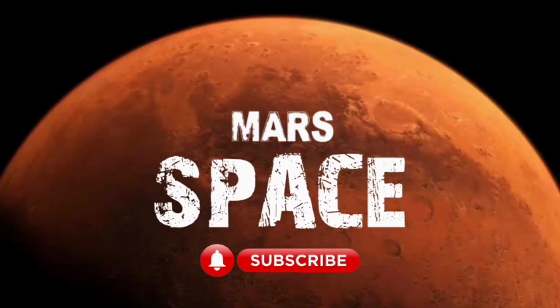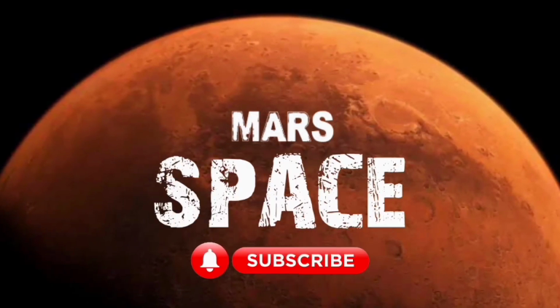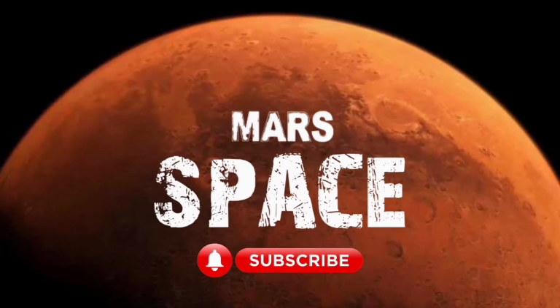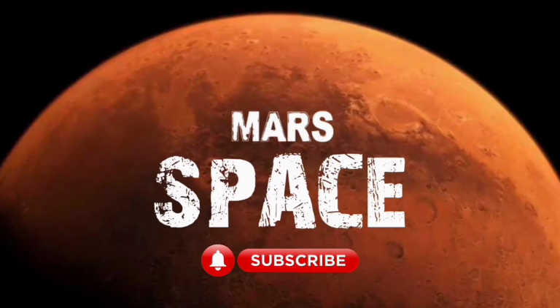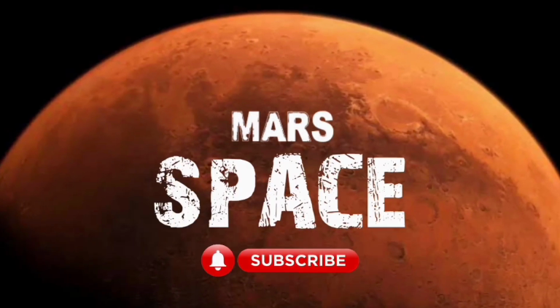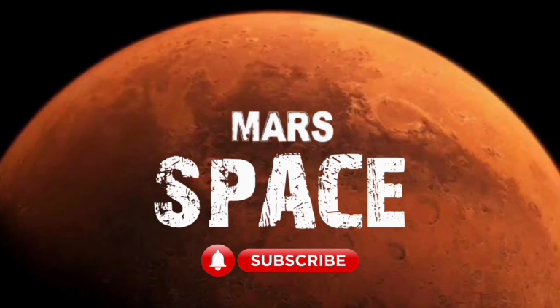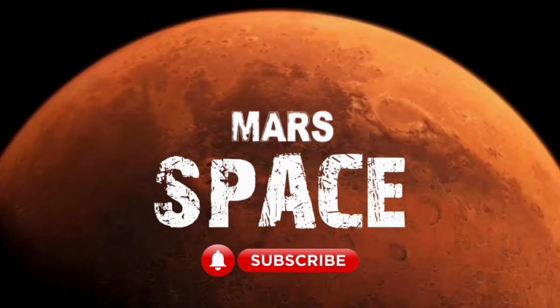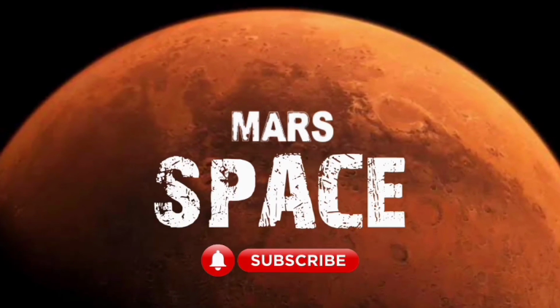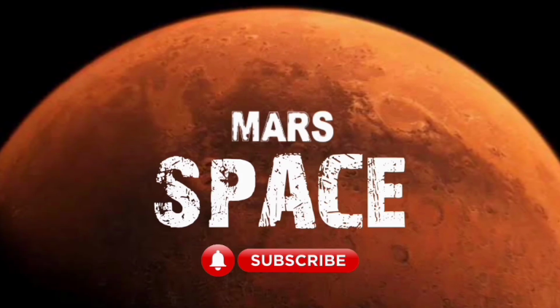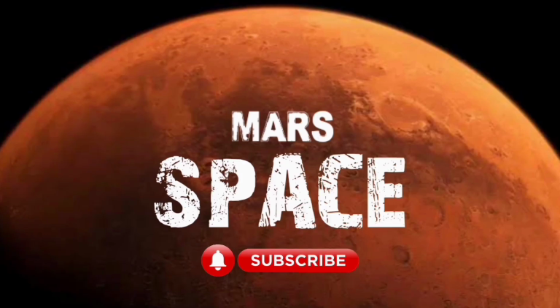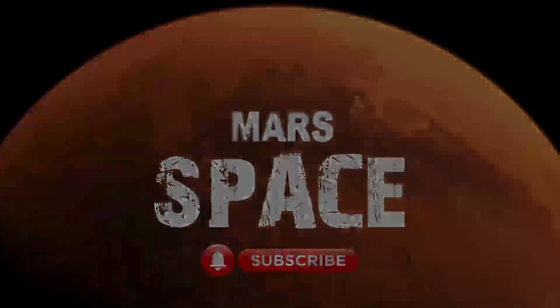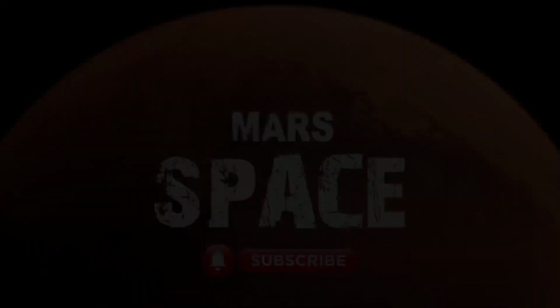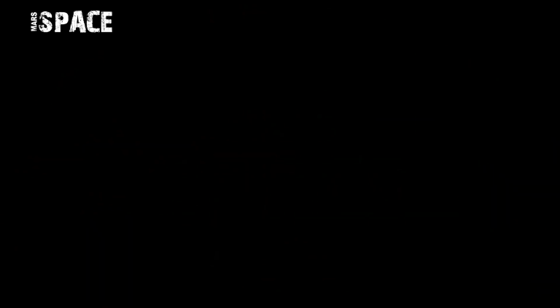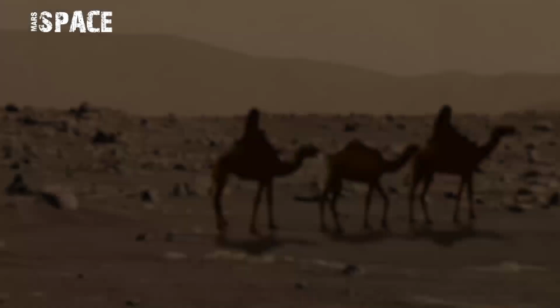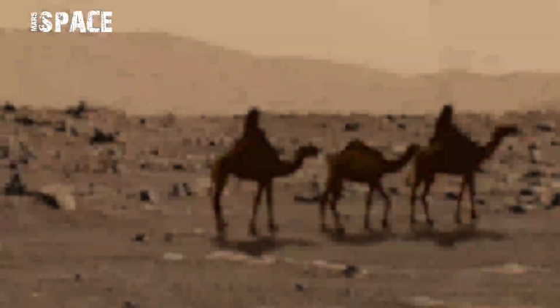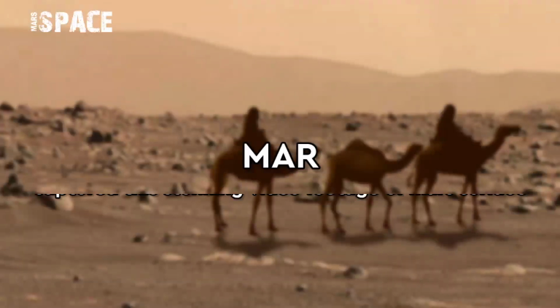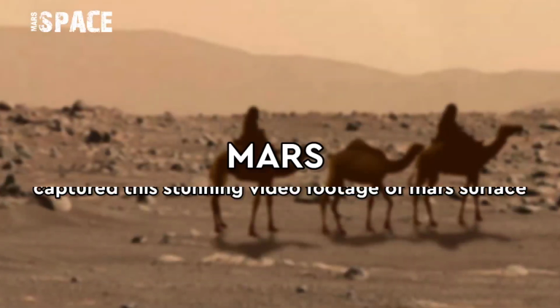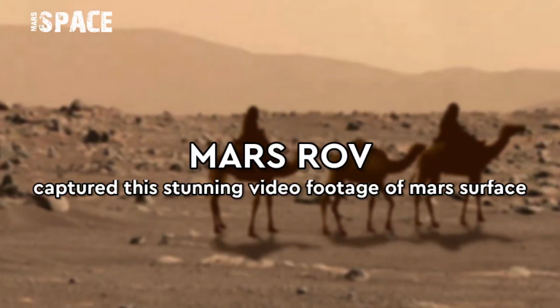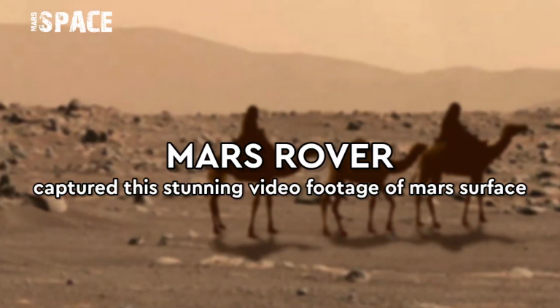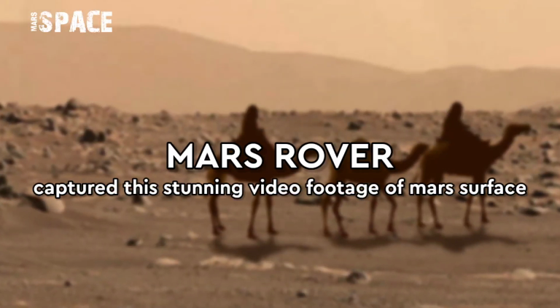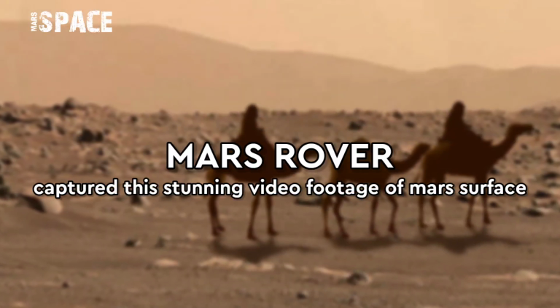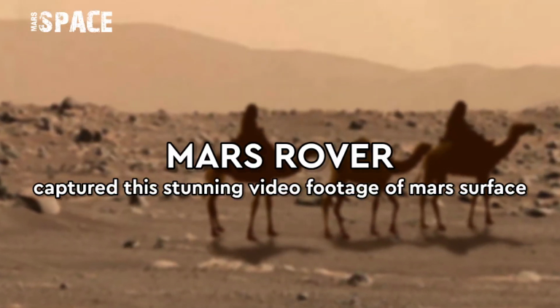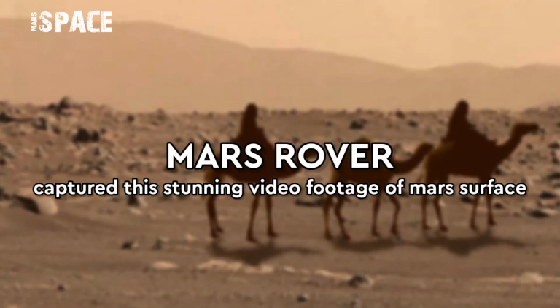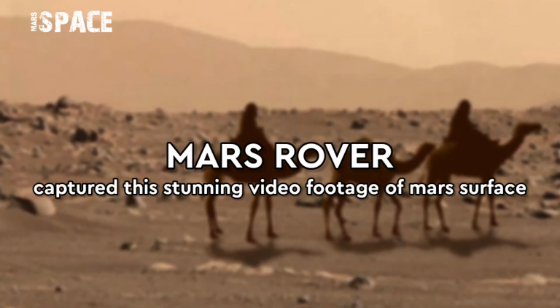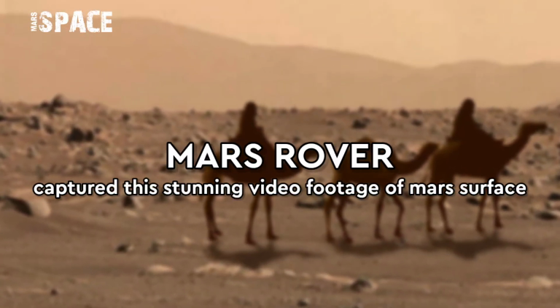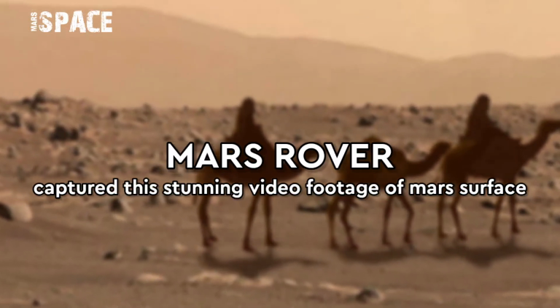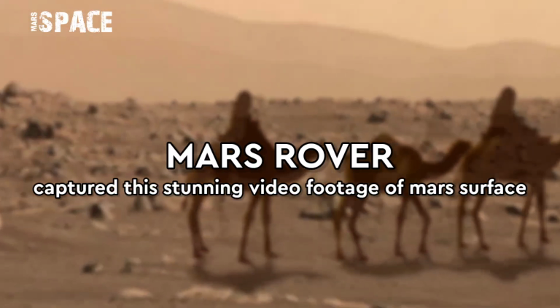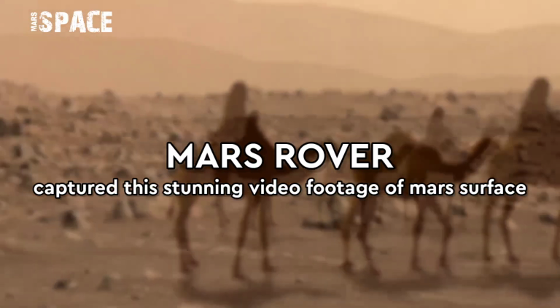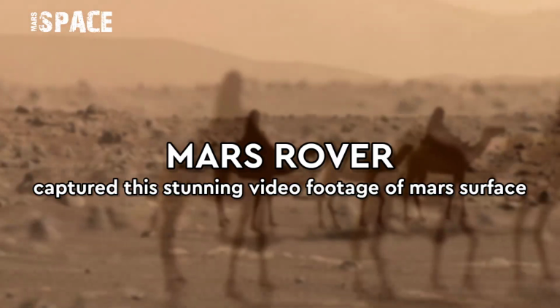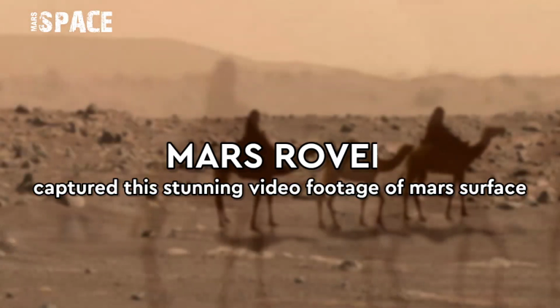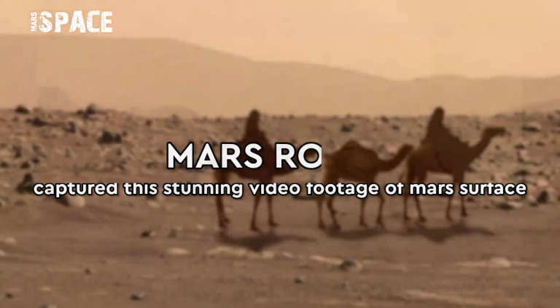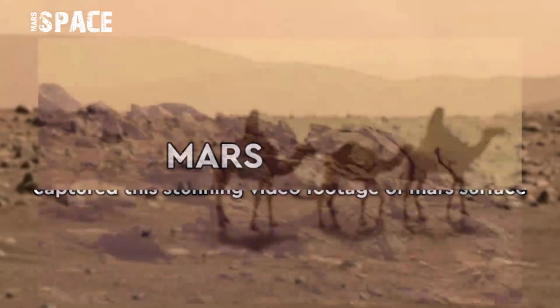Hi my dear friends, welcome back to our YouTube channel Mars Space. If you're new, hit the bell icon with thumbs up and please watch the full video.